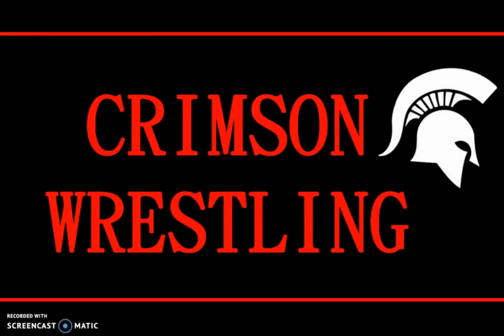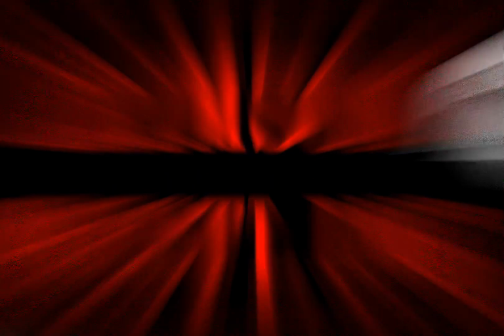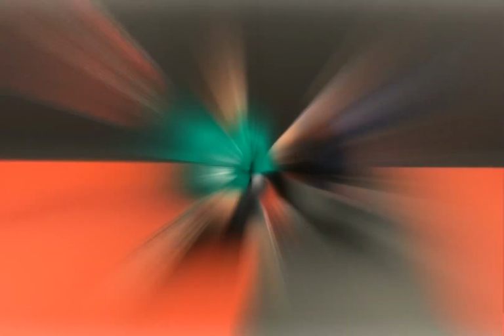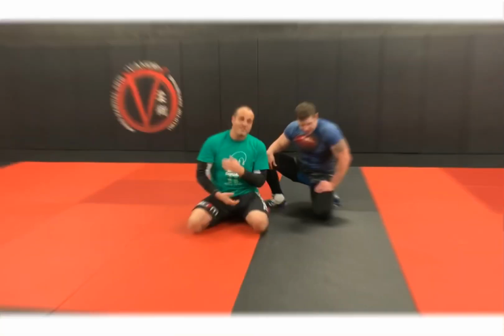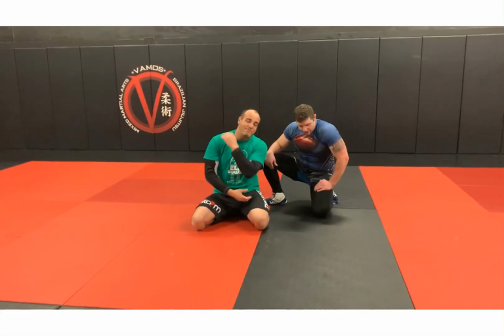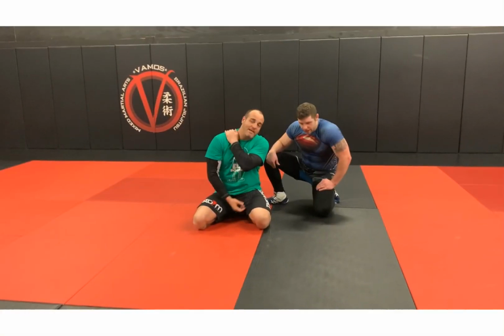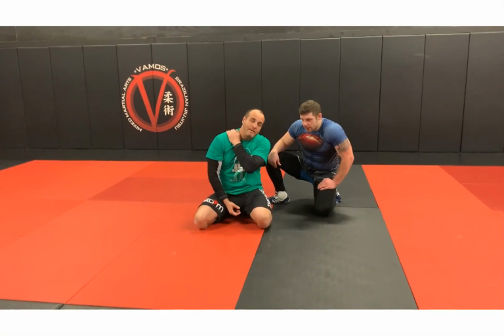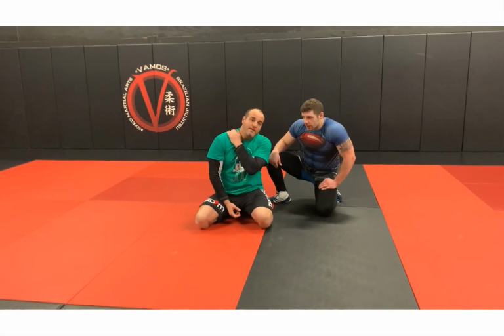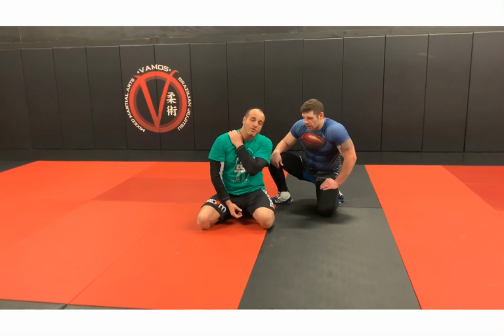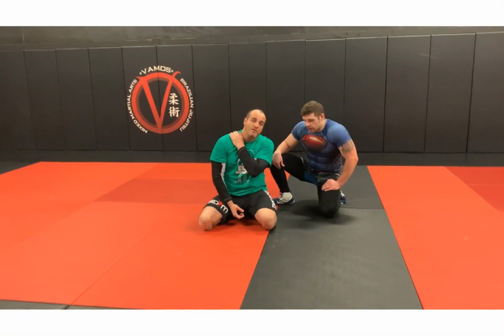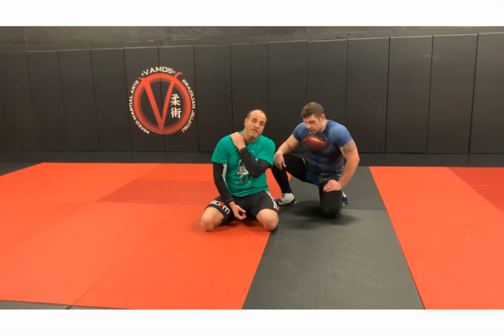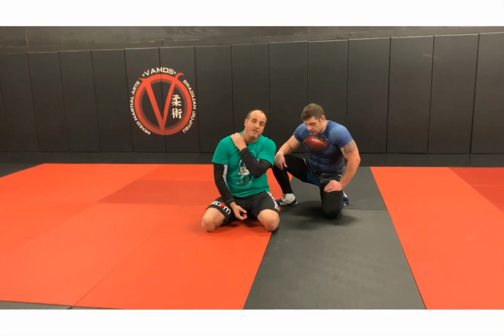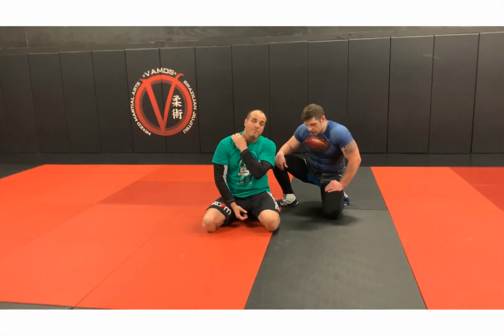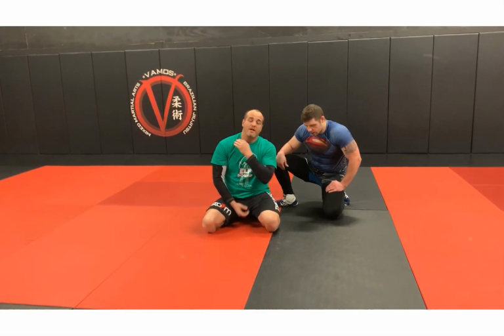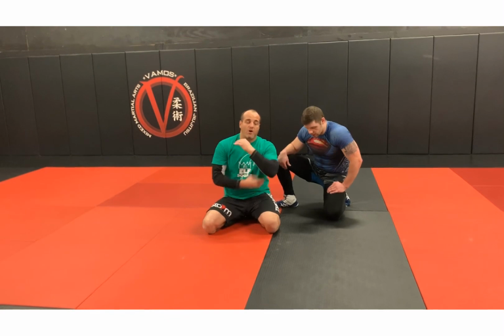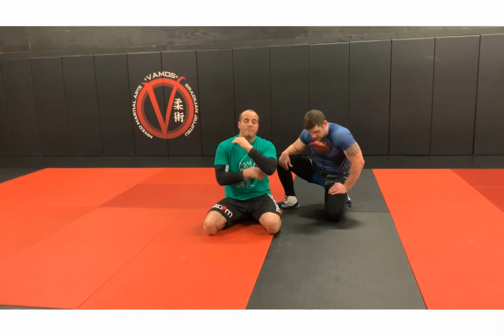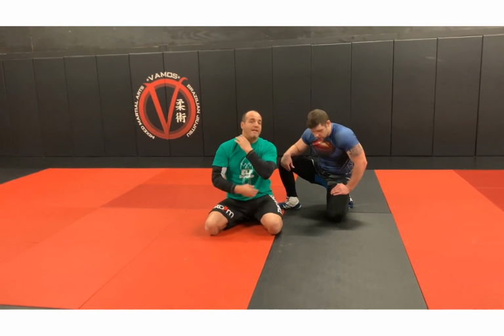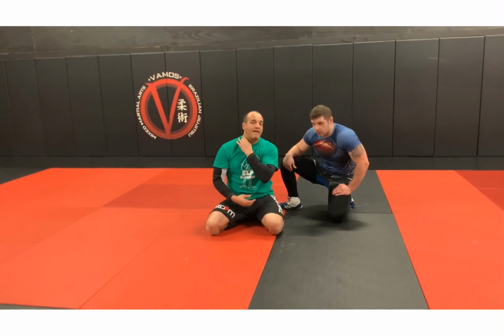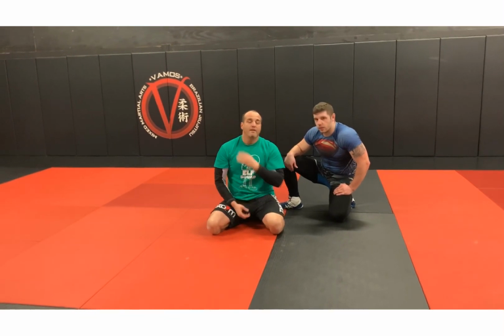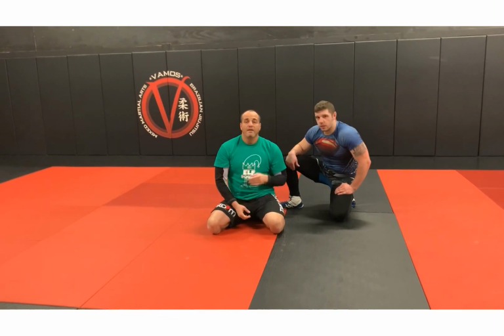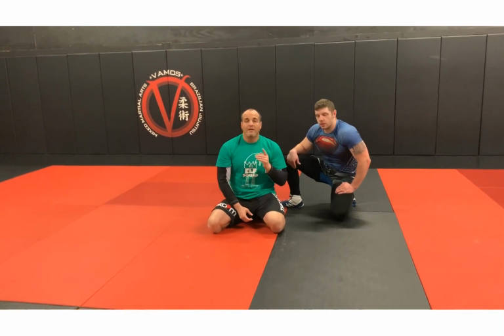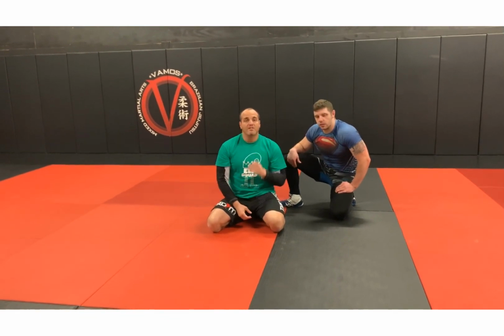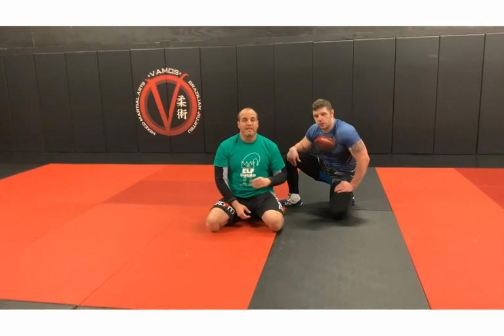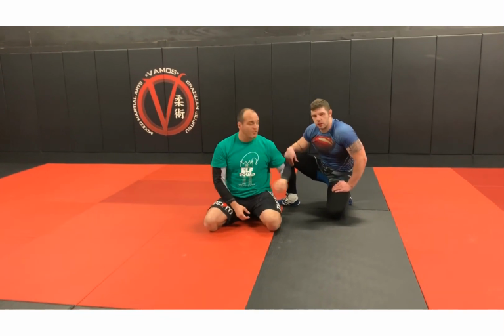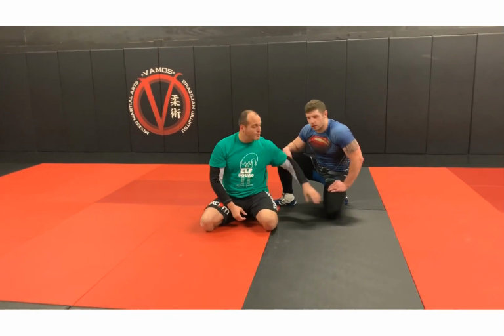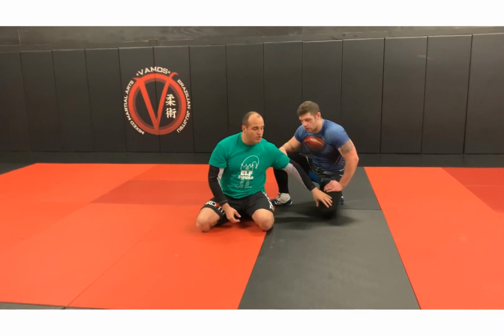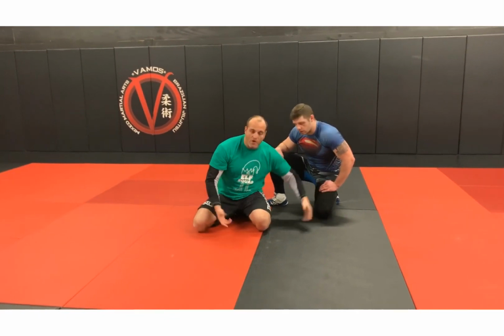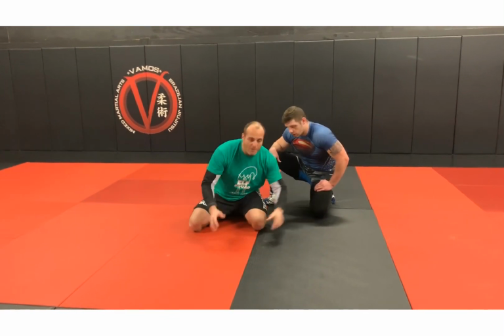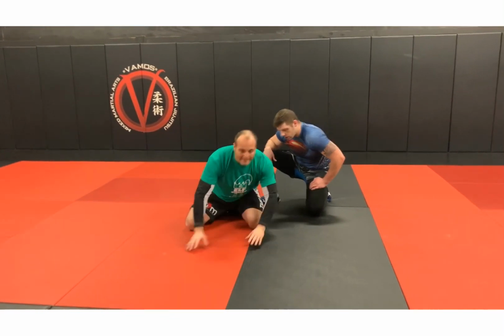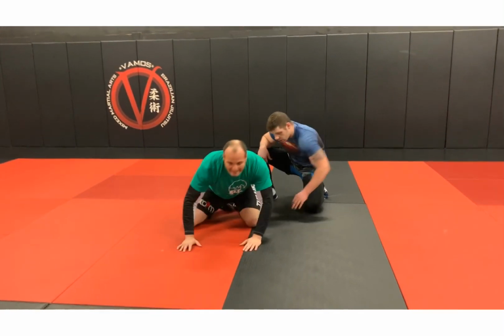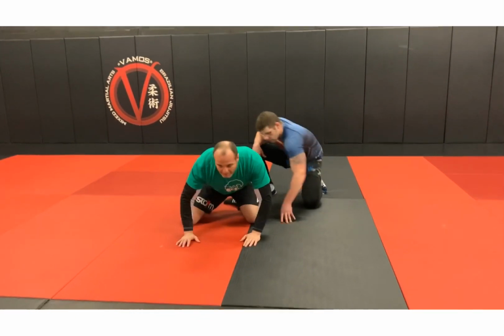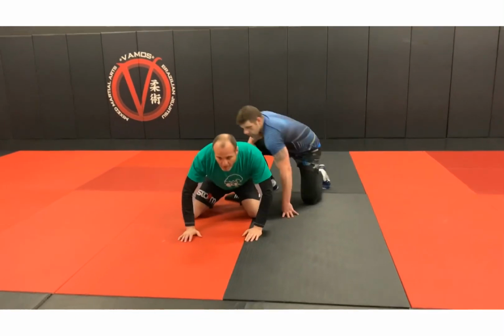On the floor, same thing — he goes under here, under my arm and head. Now it's the same situation. He's super strong; I know I can't get him to go.